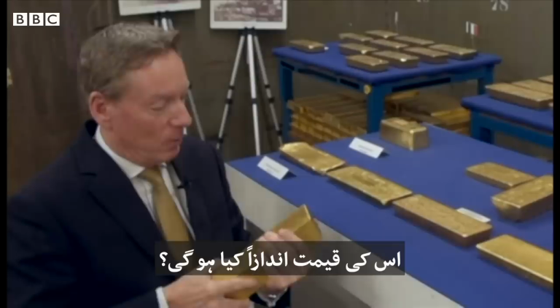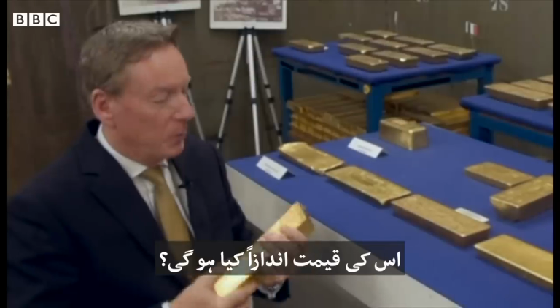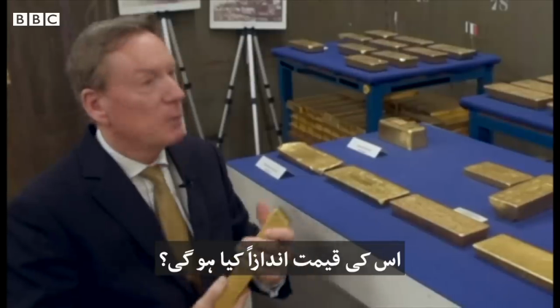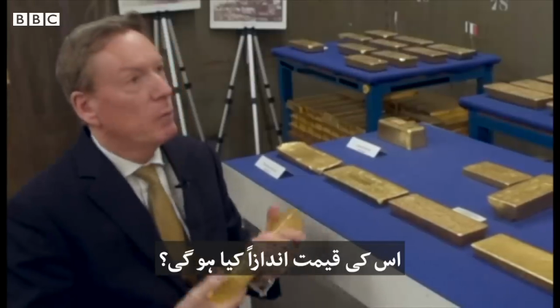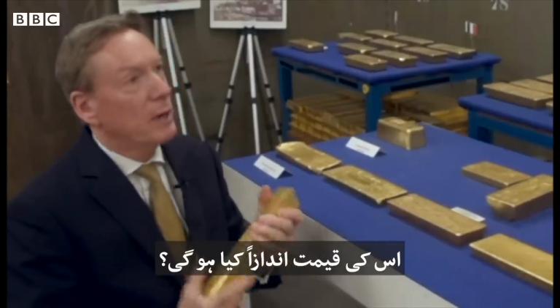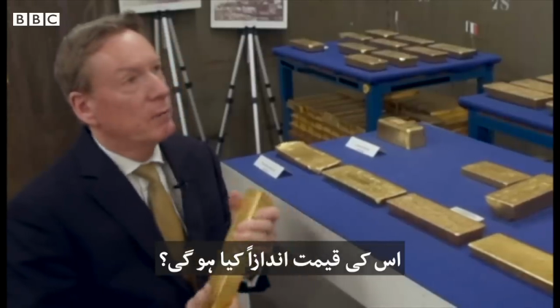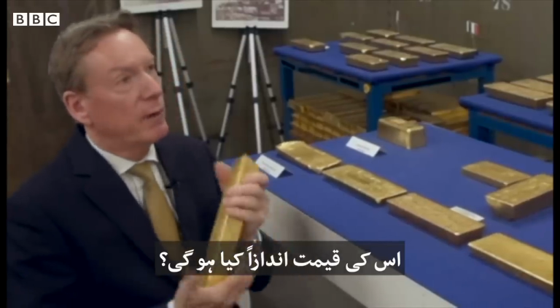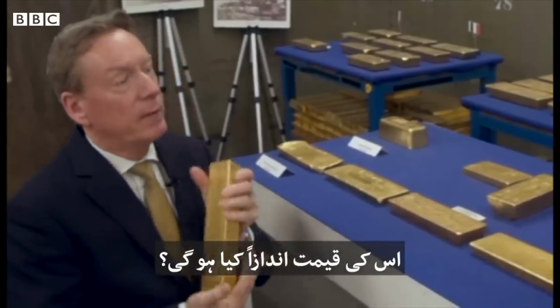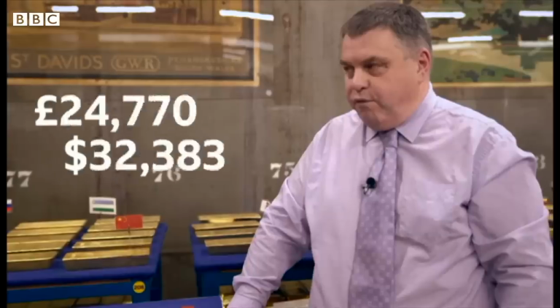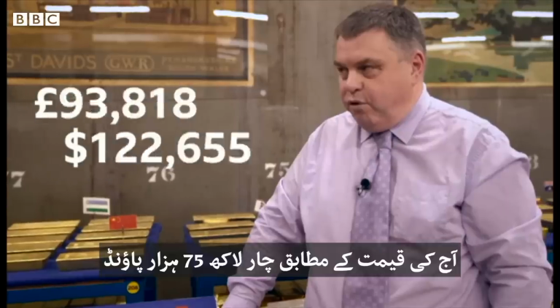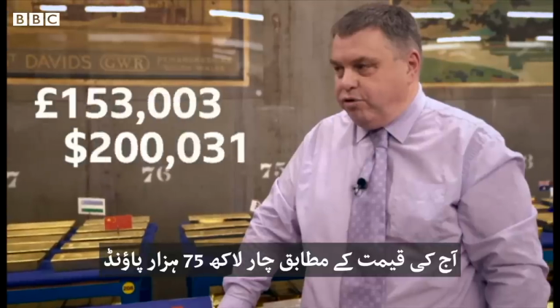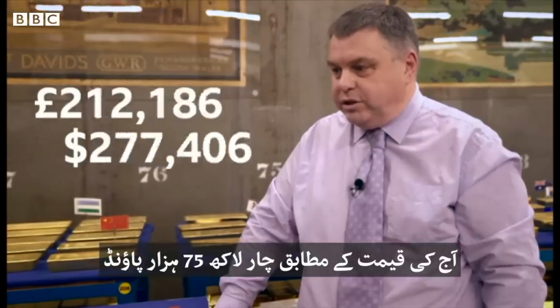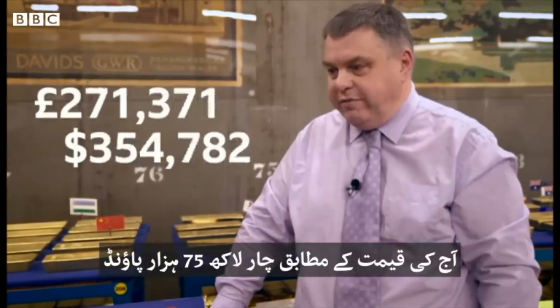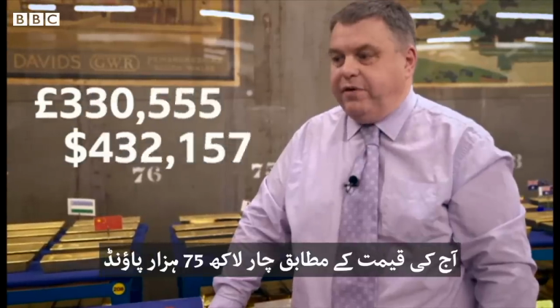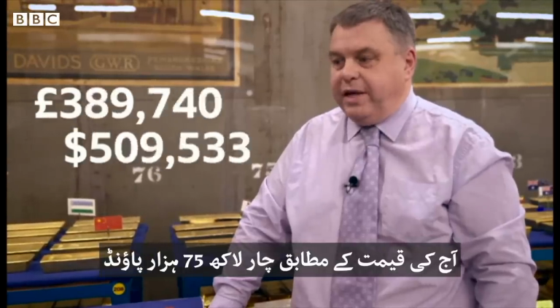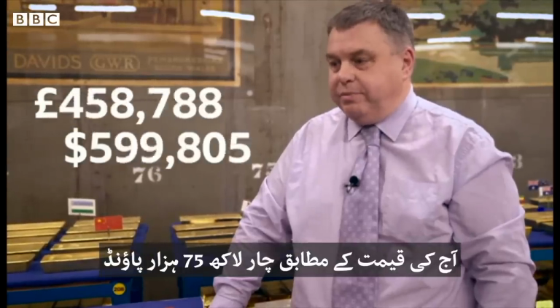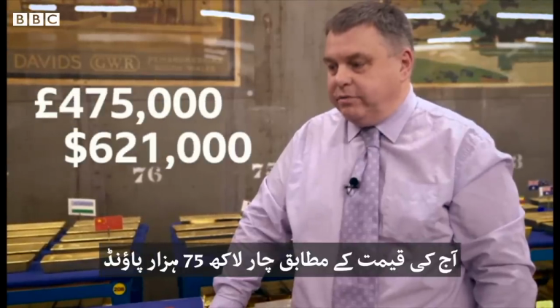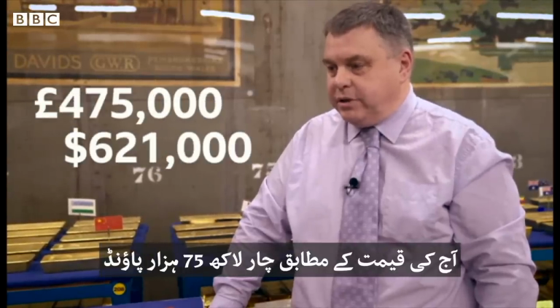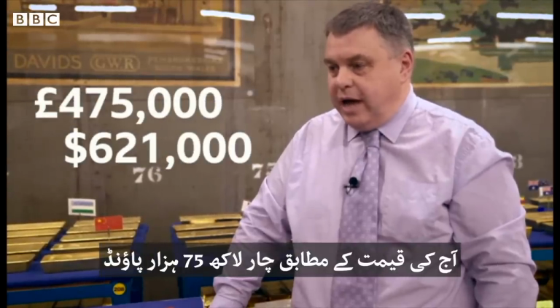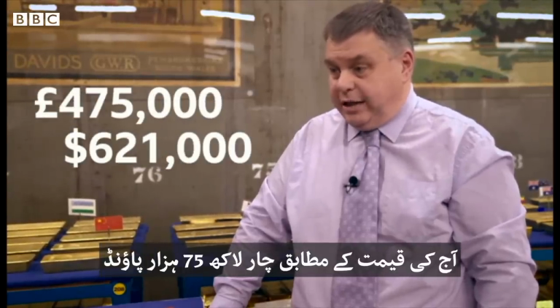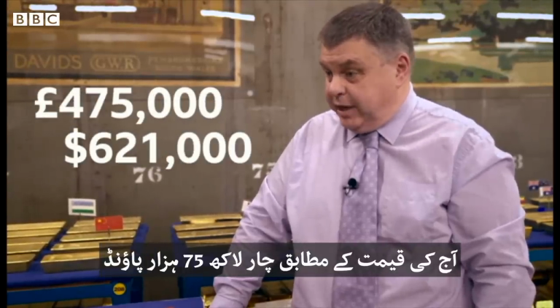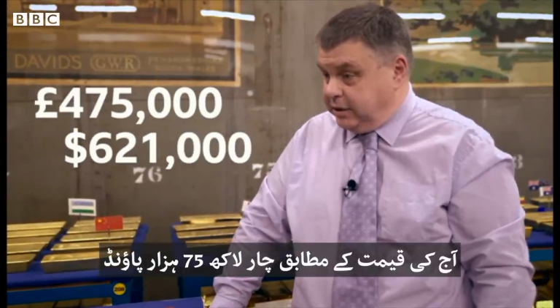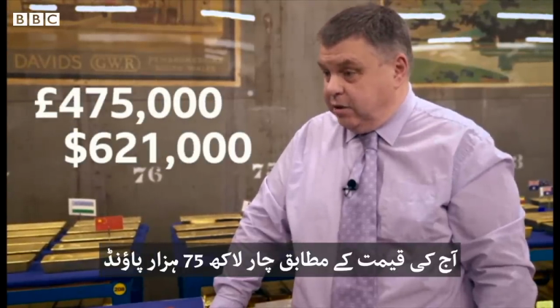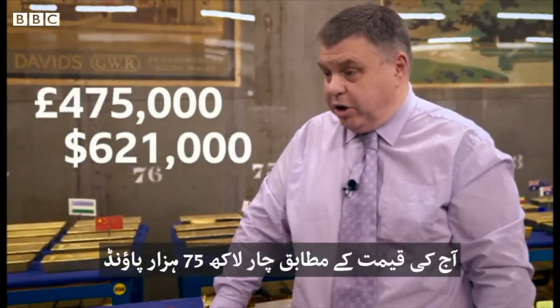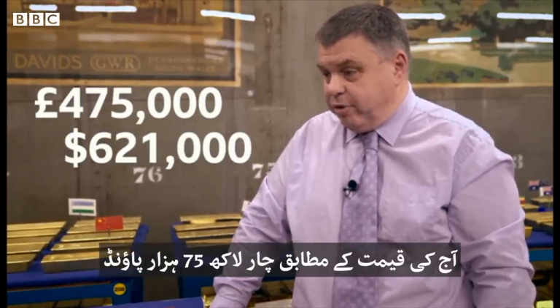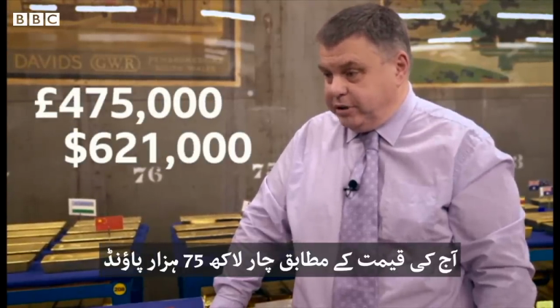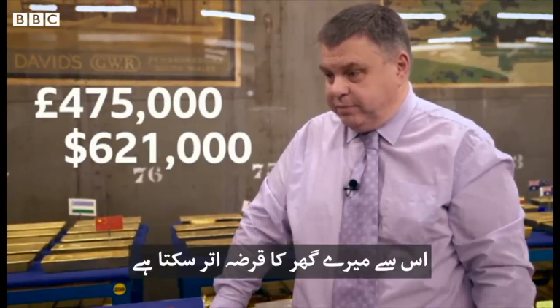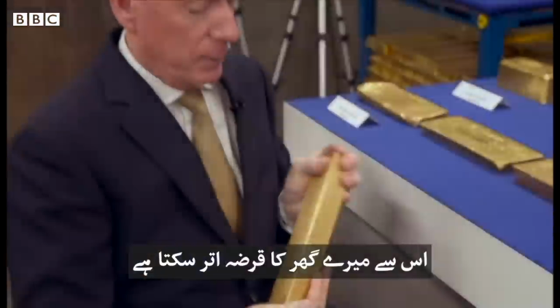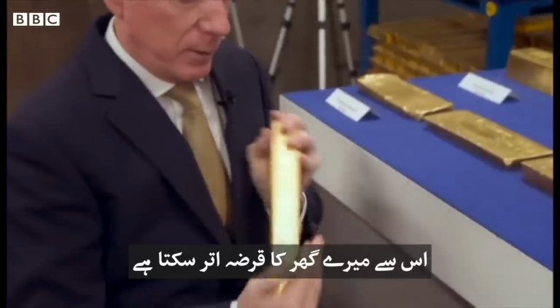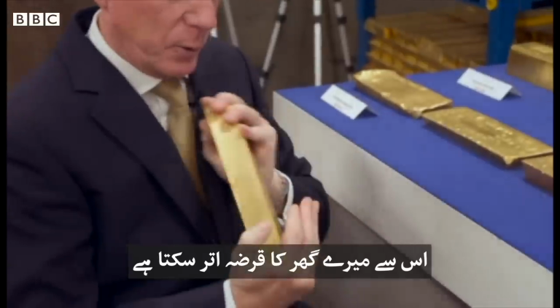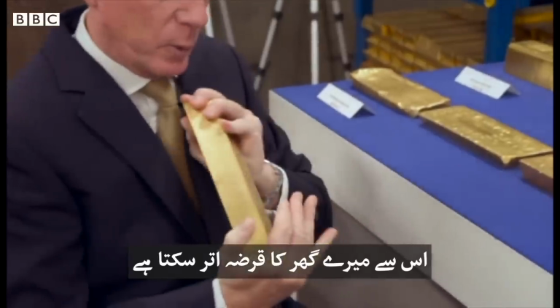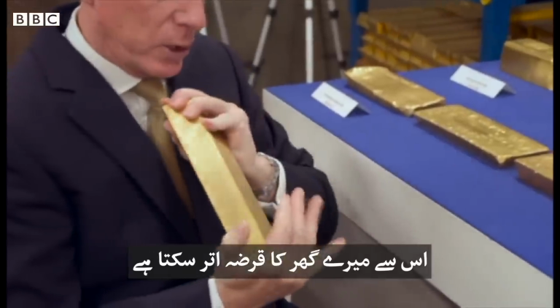What would this be worth, roughly? It's about £475,000 at today's market price. Well, that will sort the mortgage.